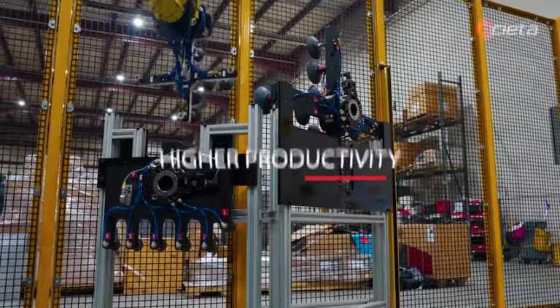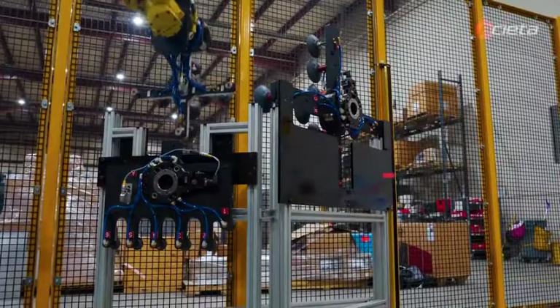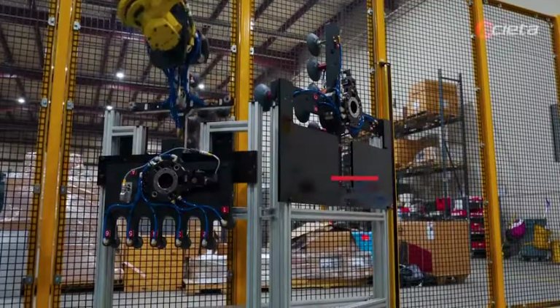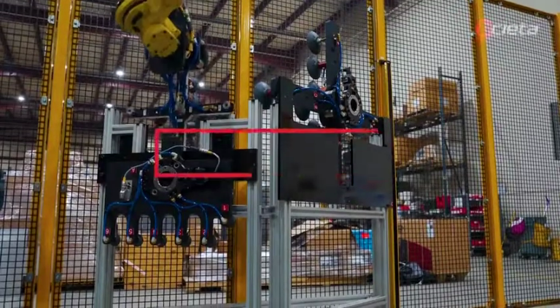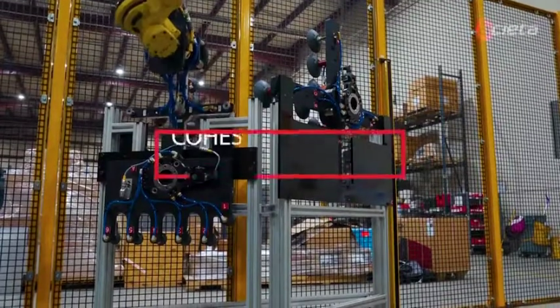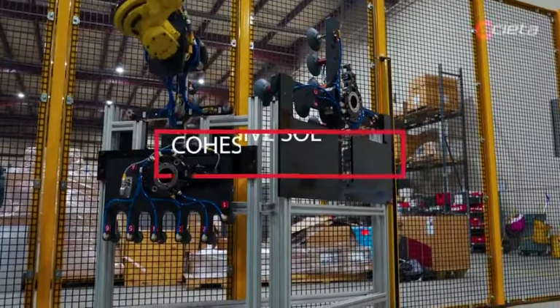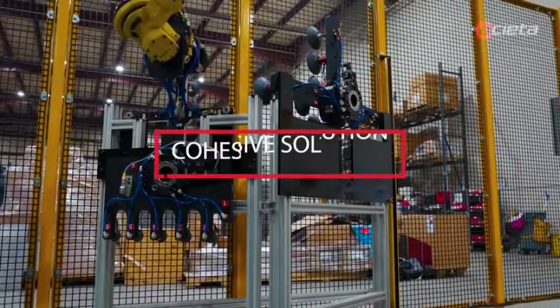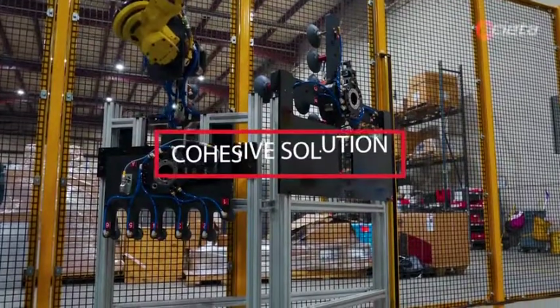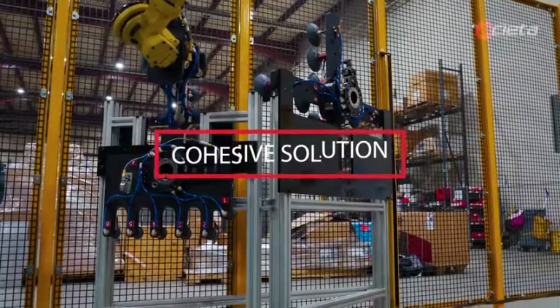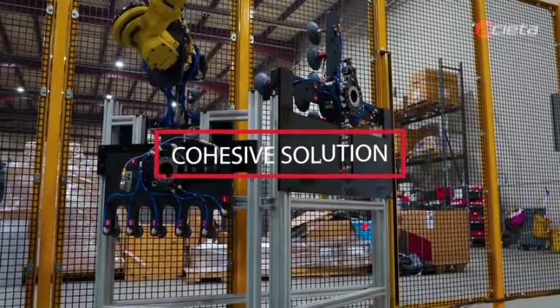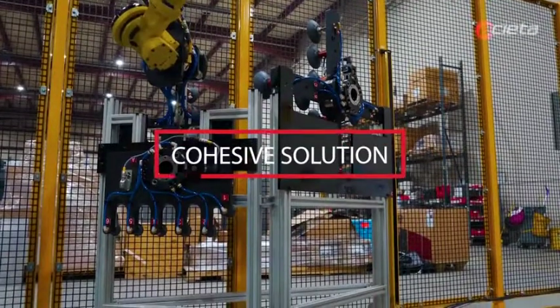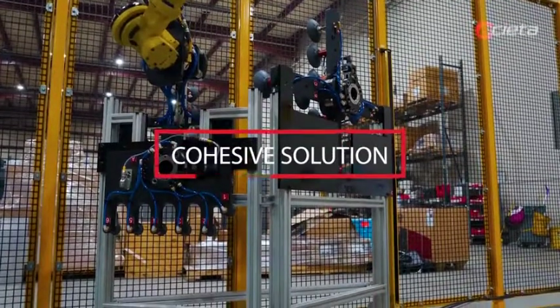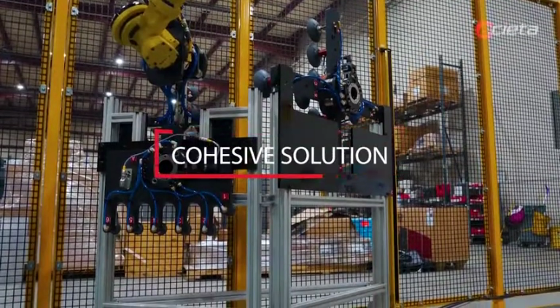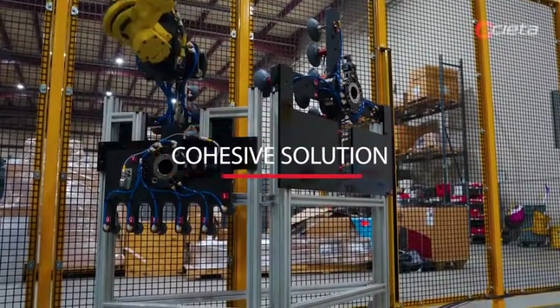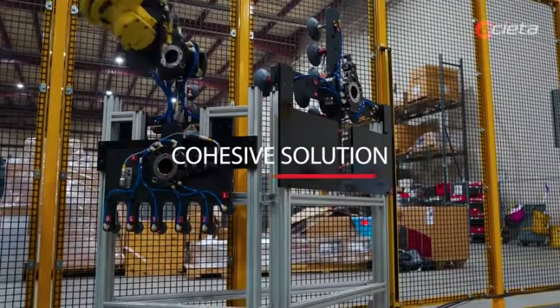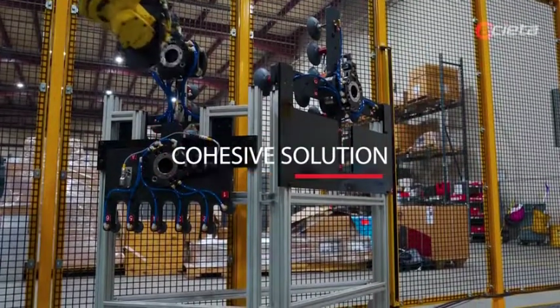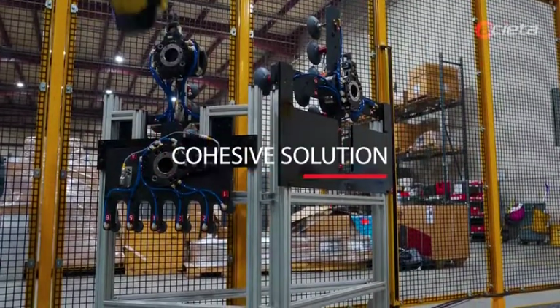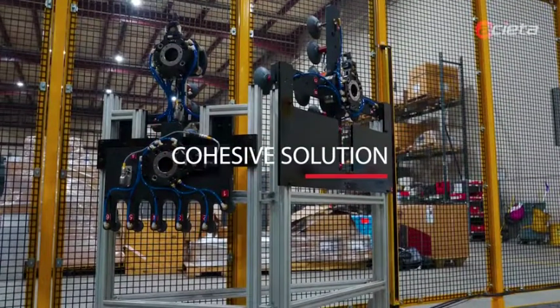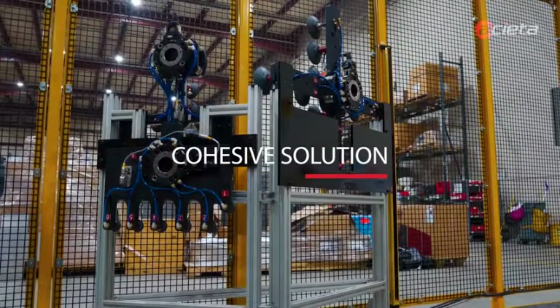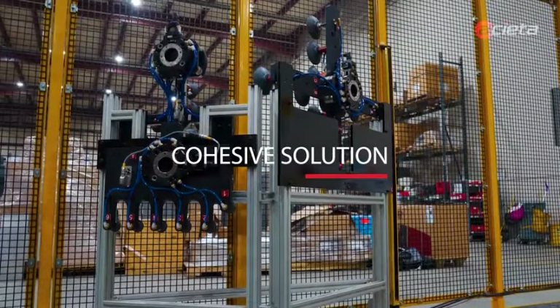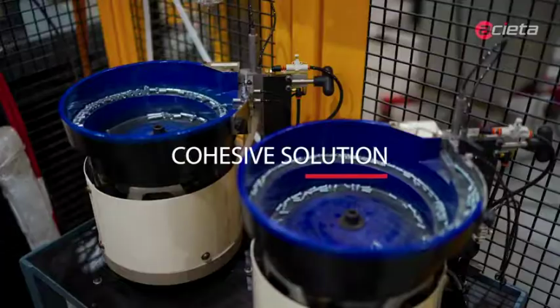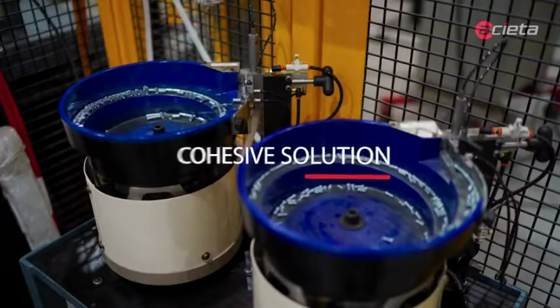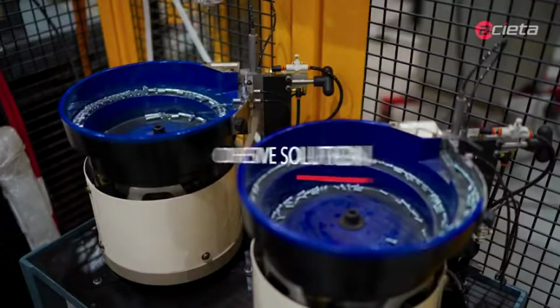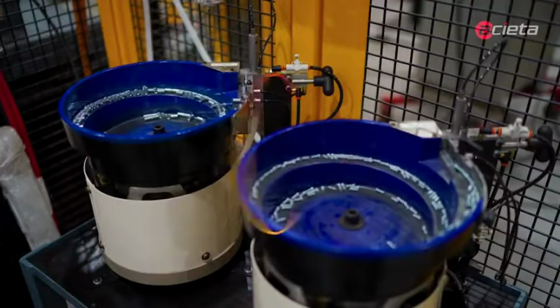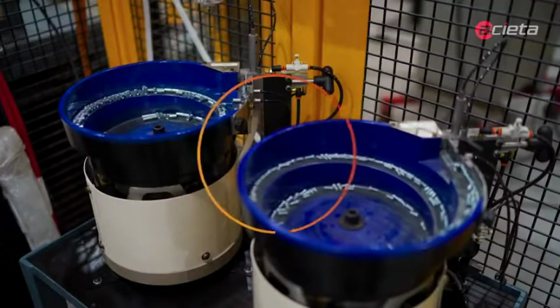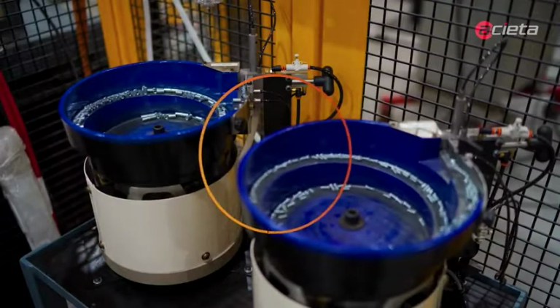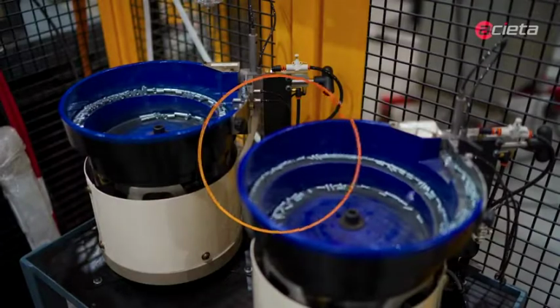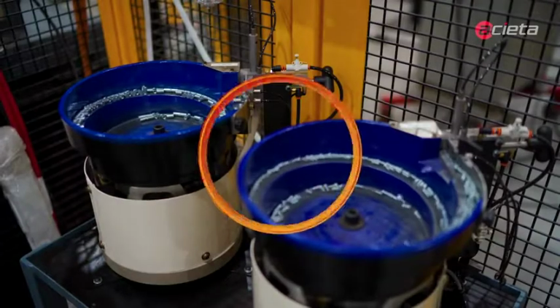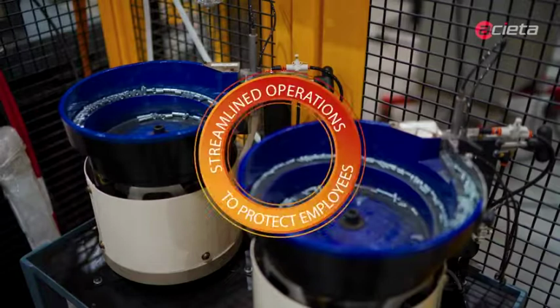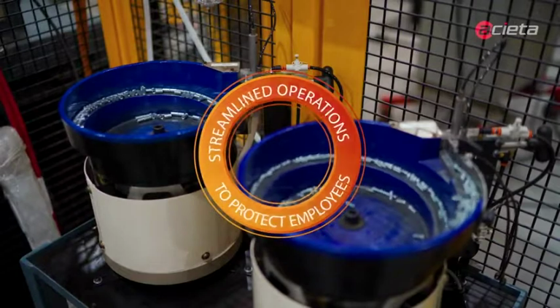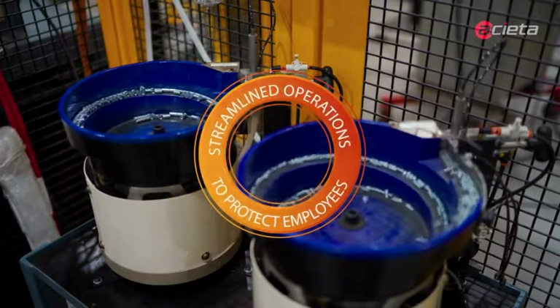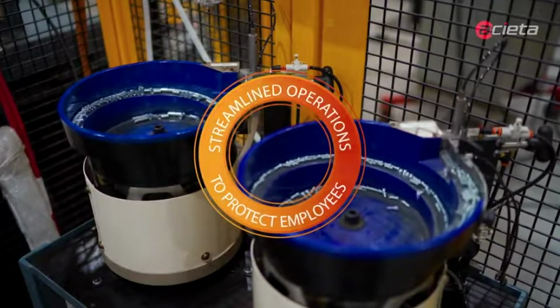Finally, they needed to increase floor space efficiency by tying it all together into one mega solution.